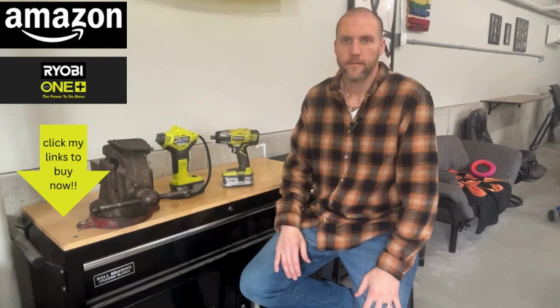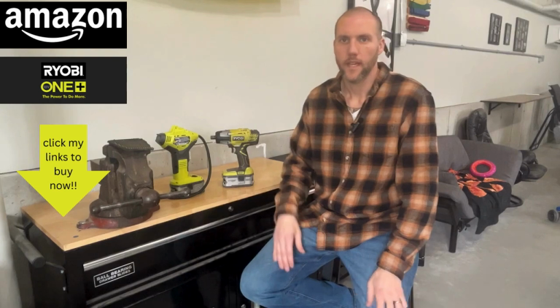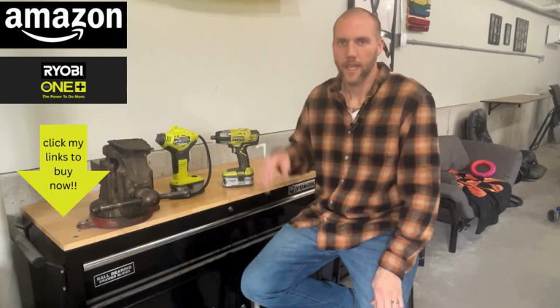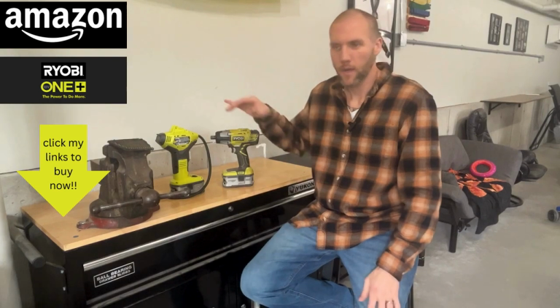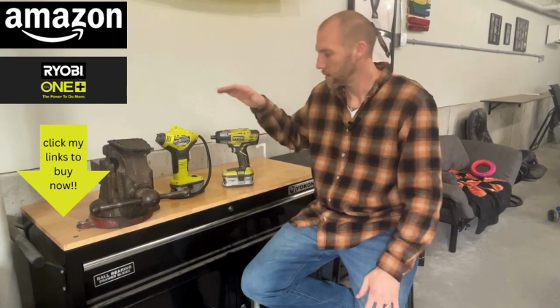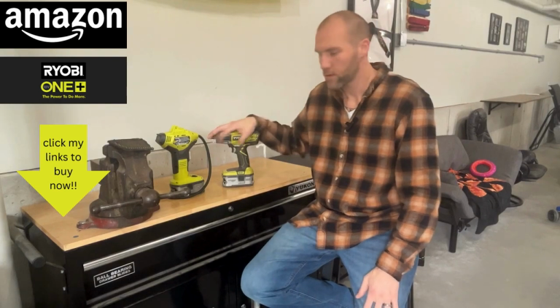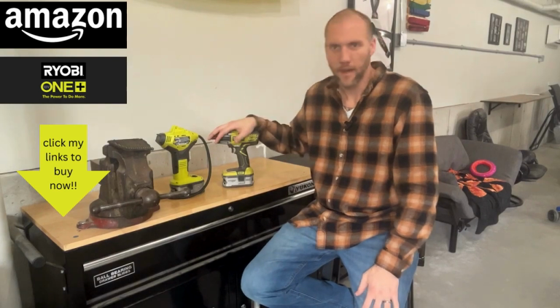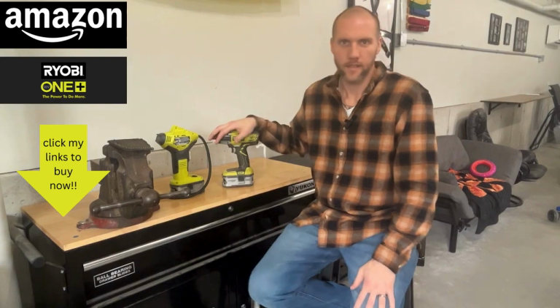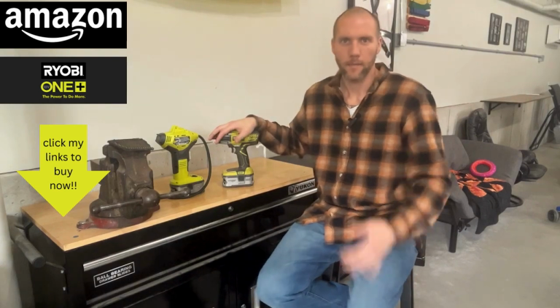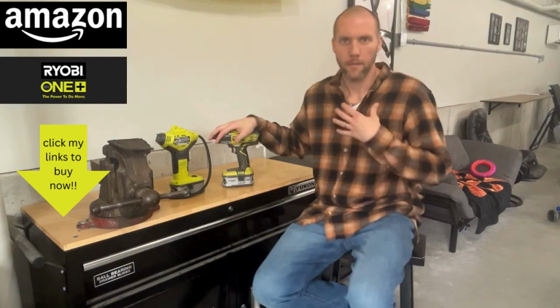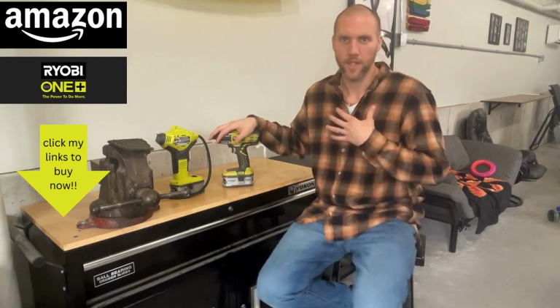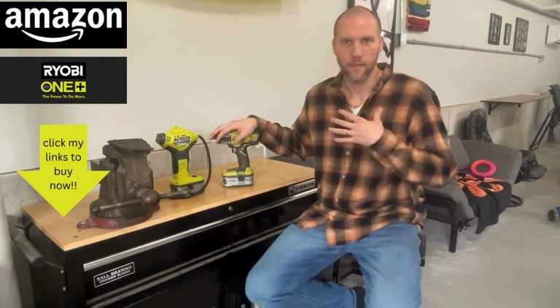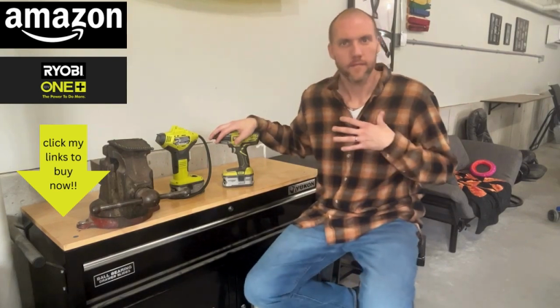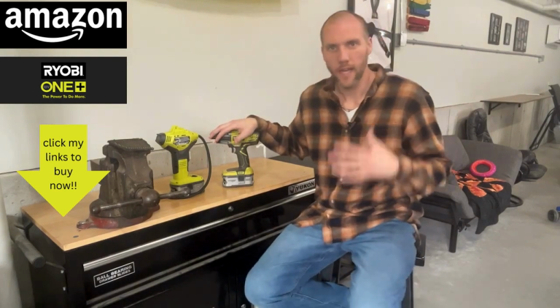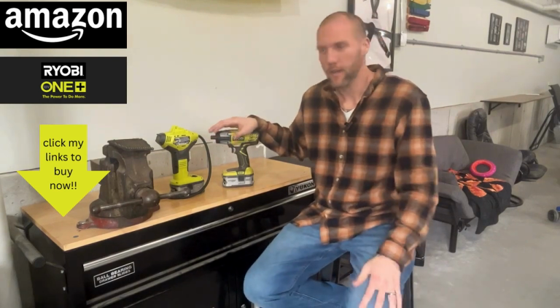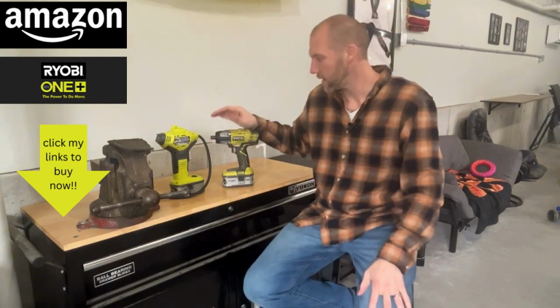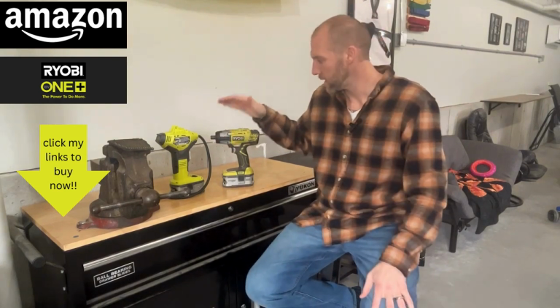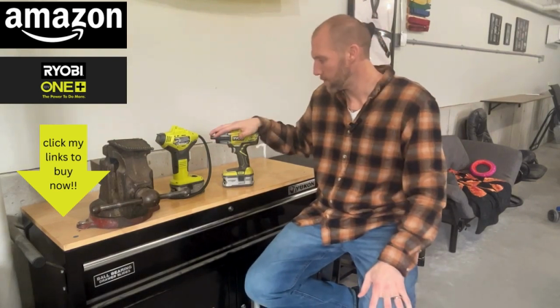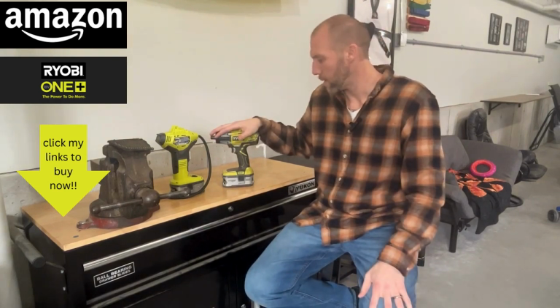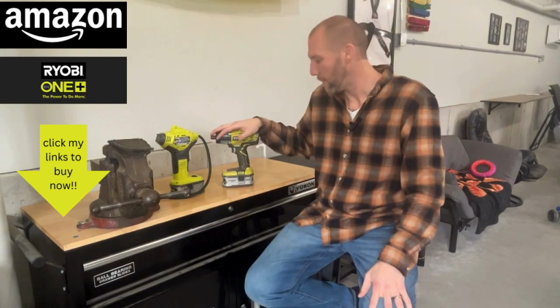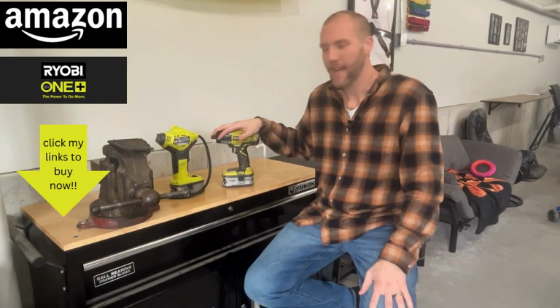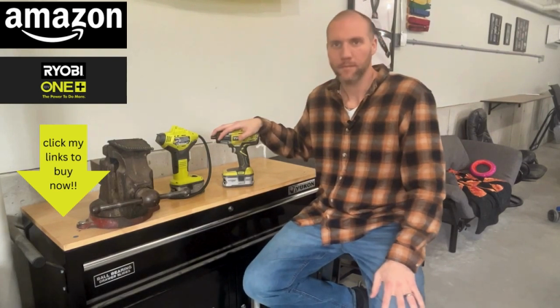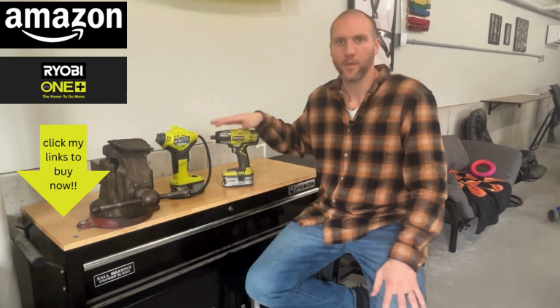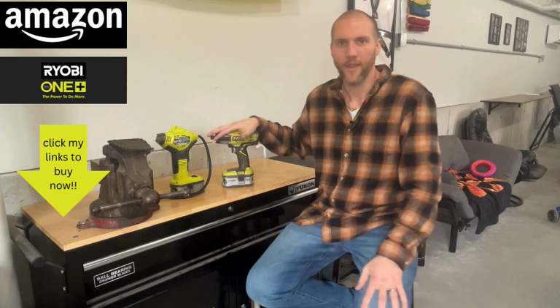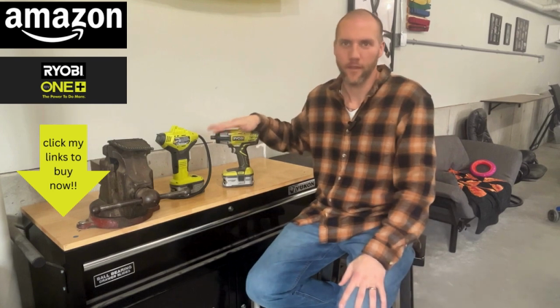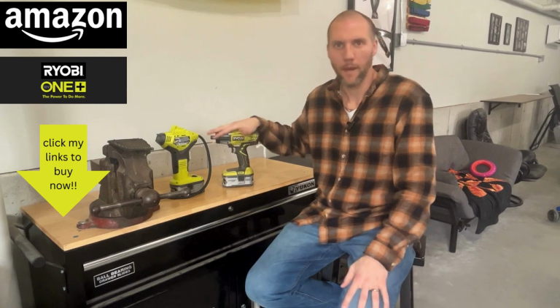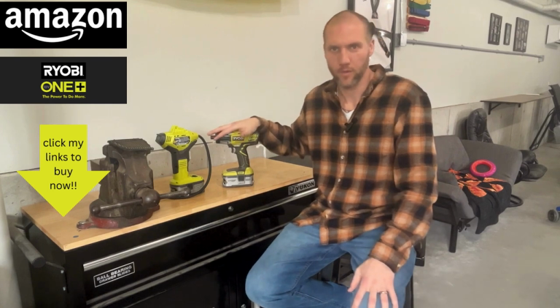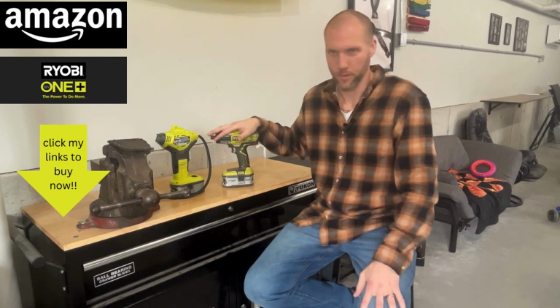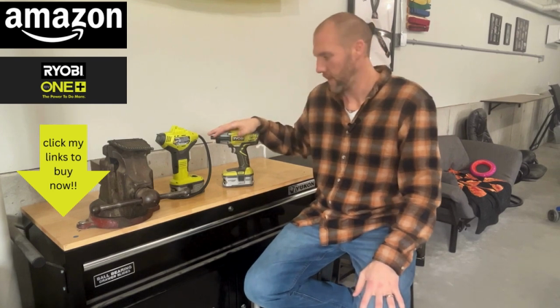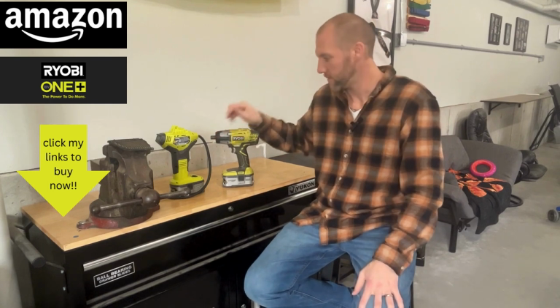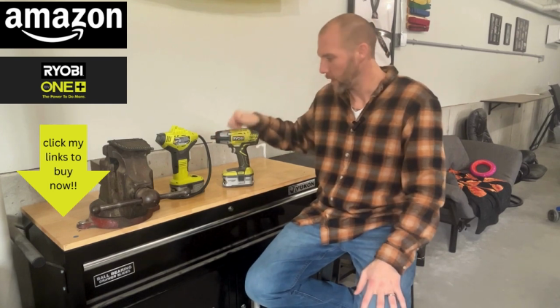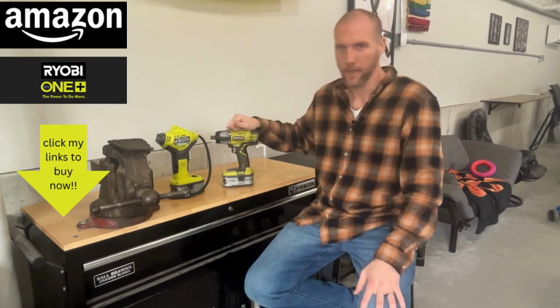Hey guys, welcome to another Toolbox Talk. My name is Shane. Today I wanted to talk to you guys about my absolute favorite power tools brand, Ryobi.